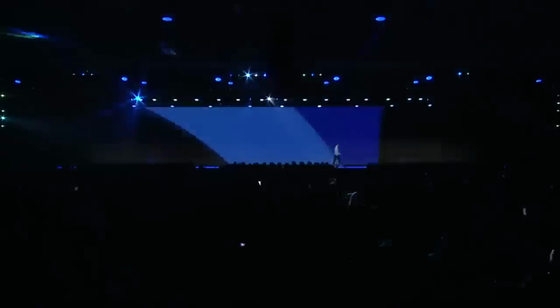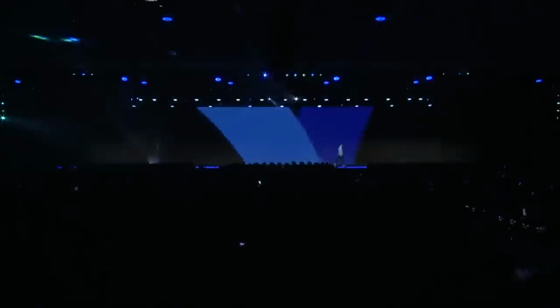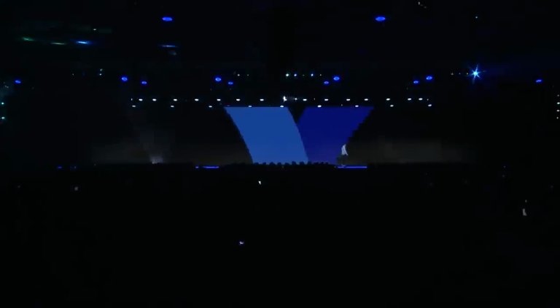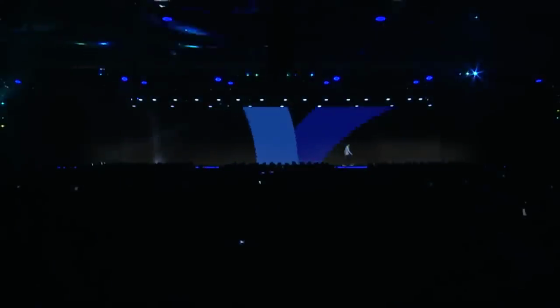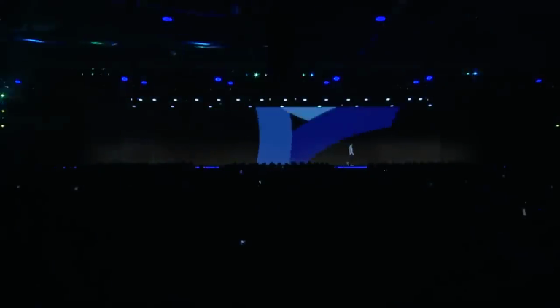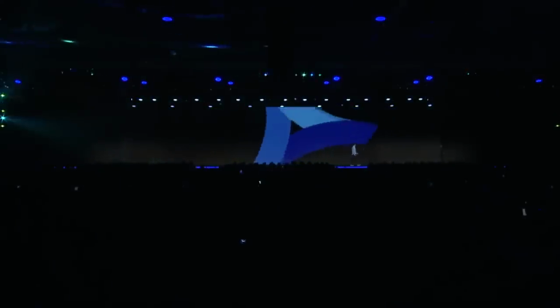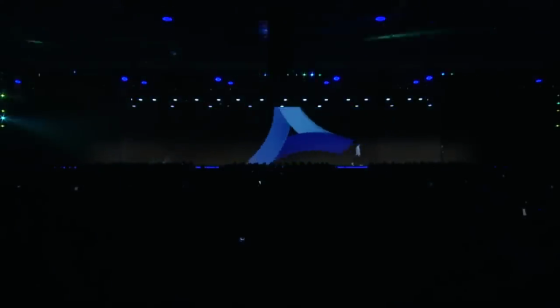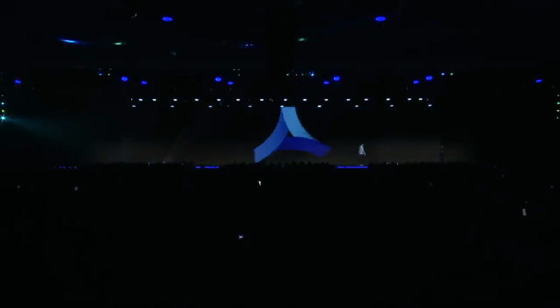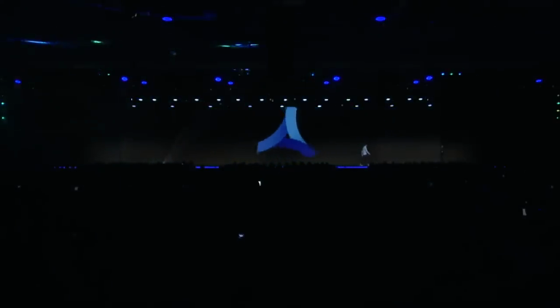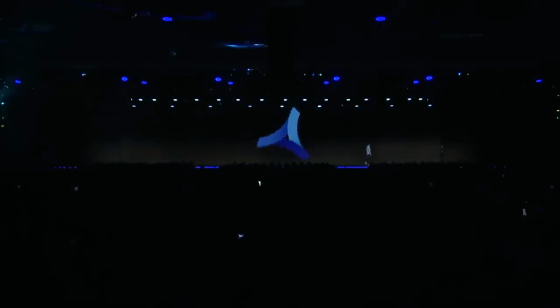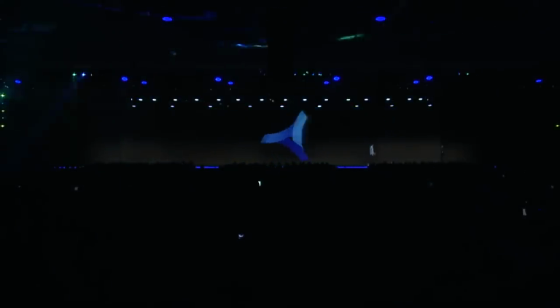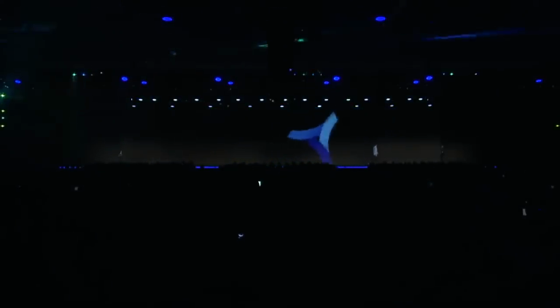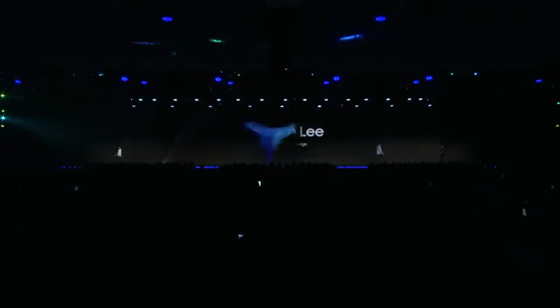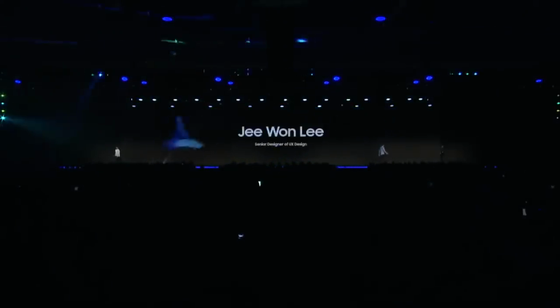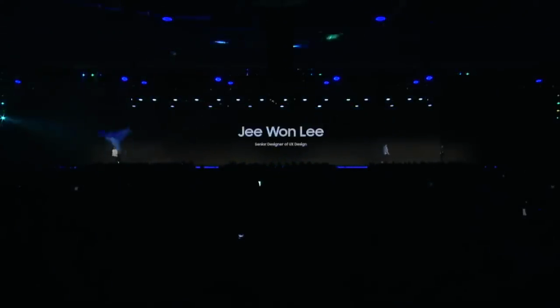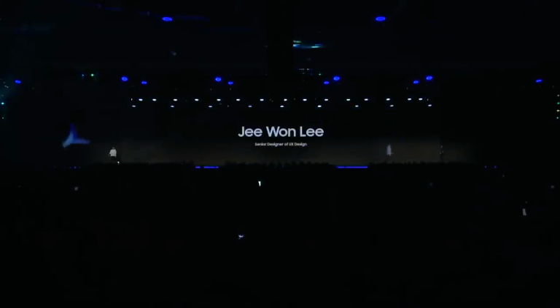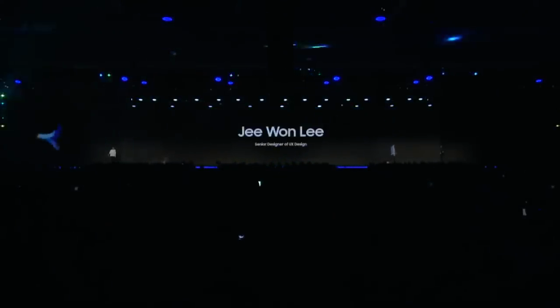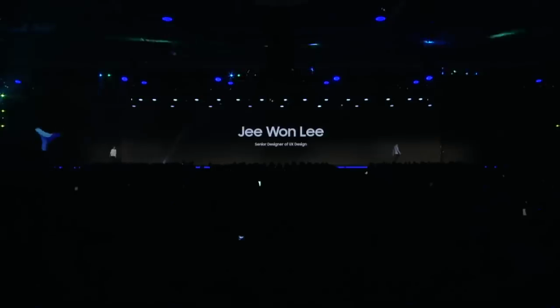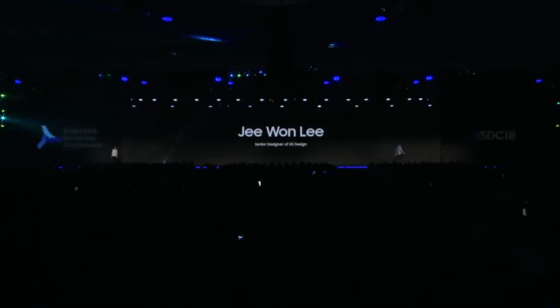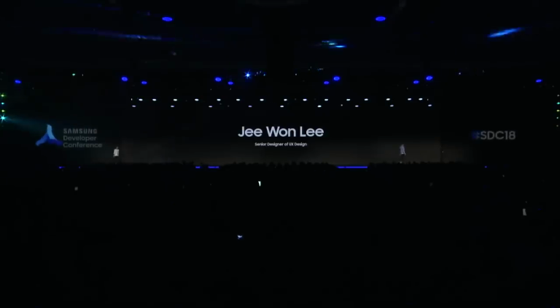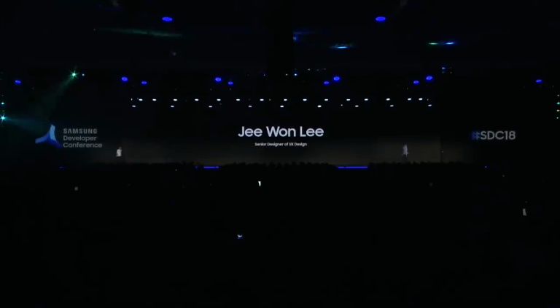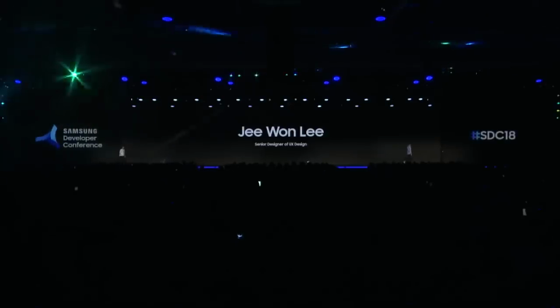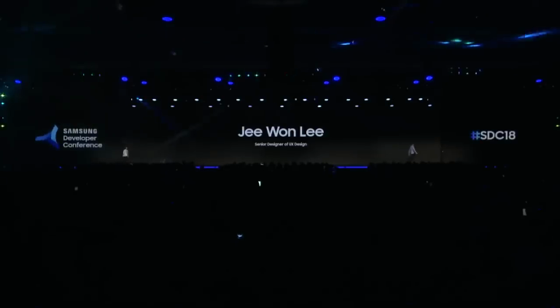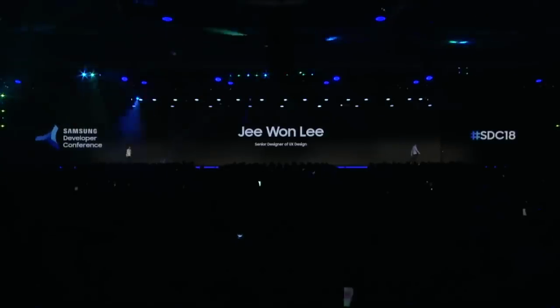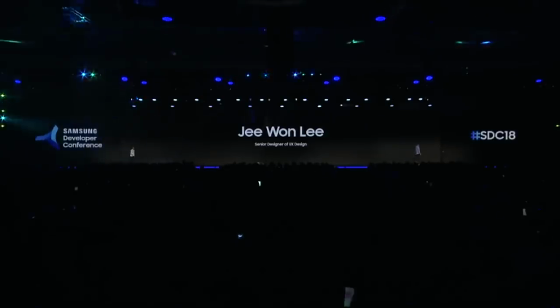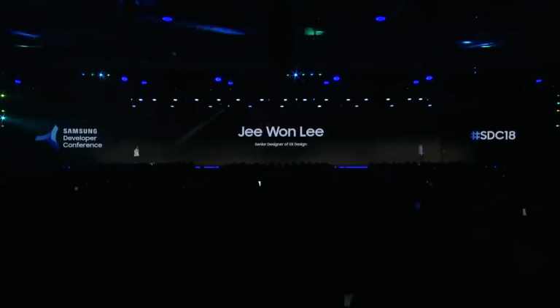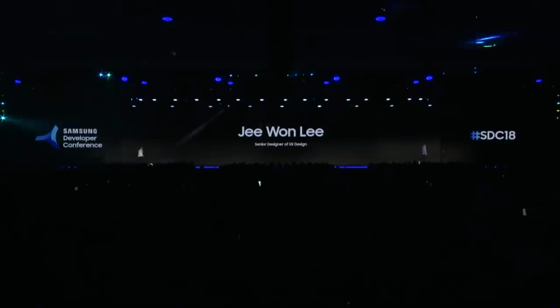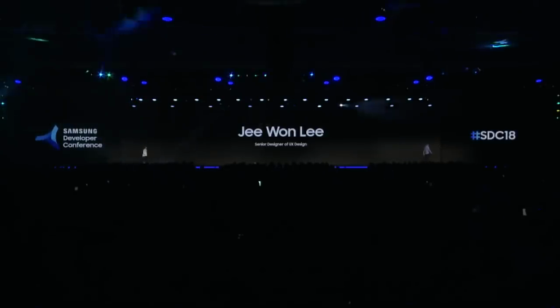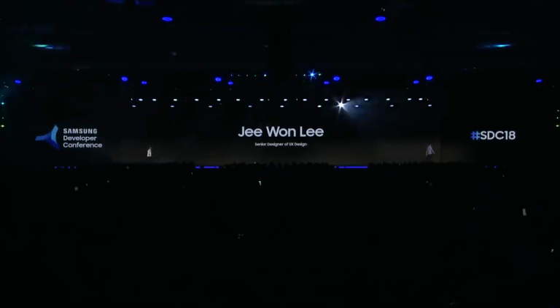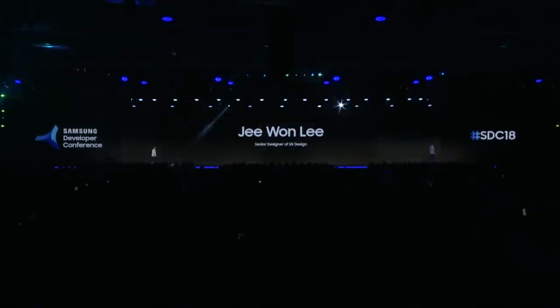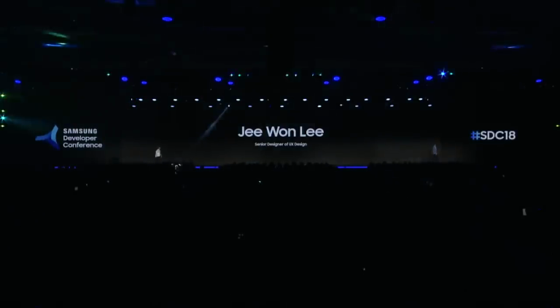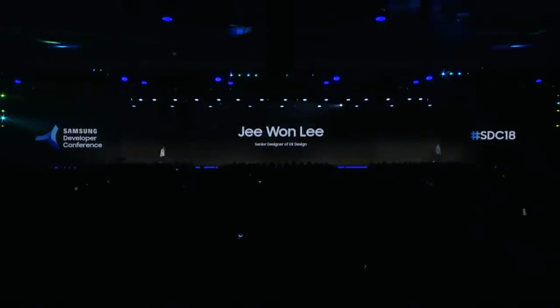Ladies and gentlemen, please welcome to the stage senior designer of UX design, G-Won Lee.